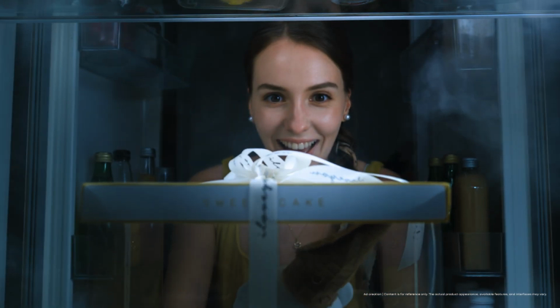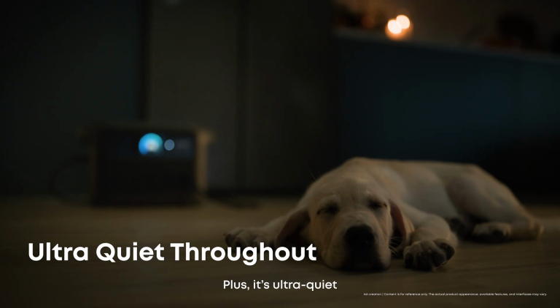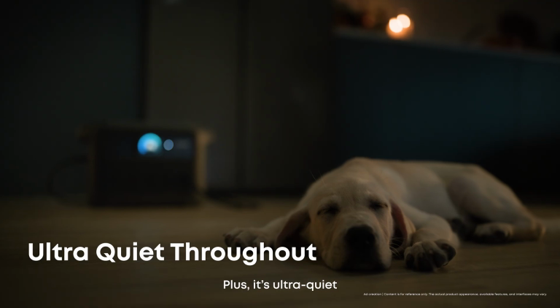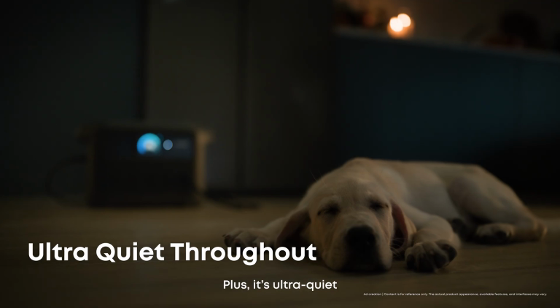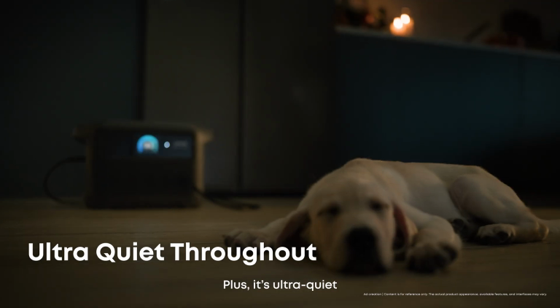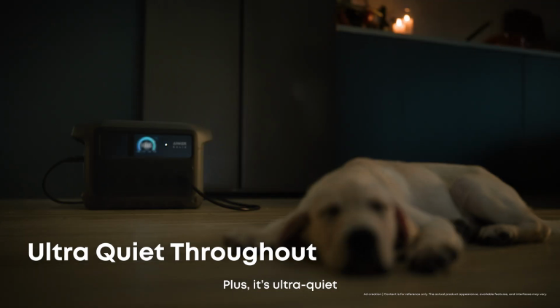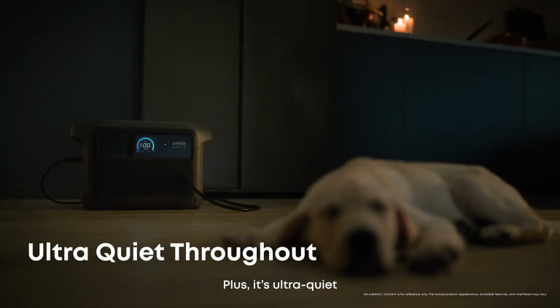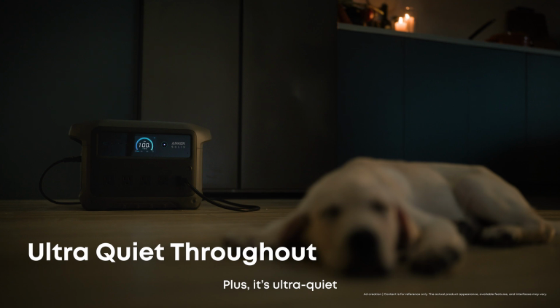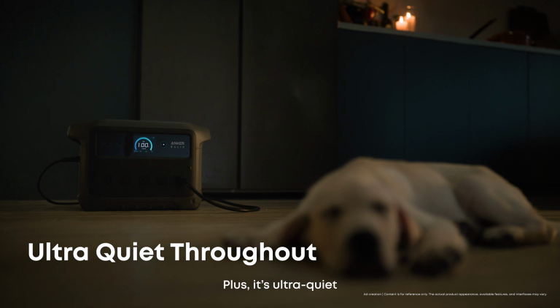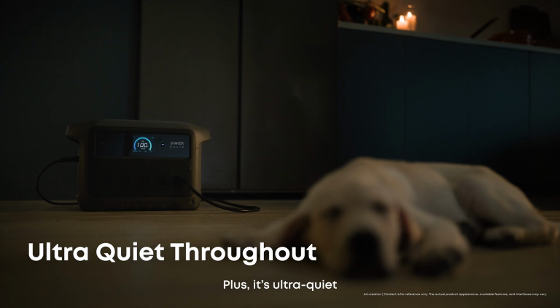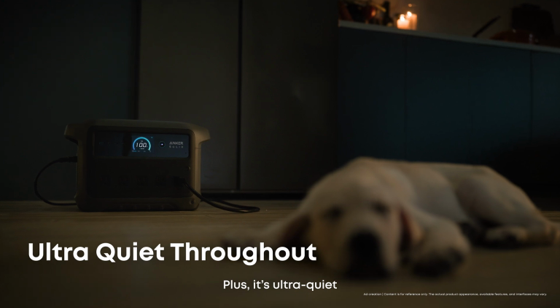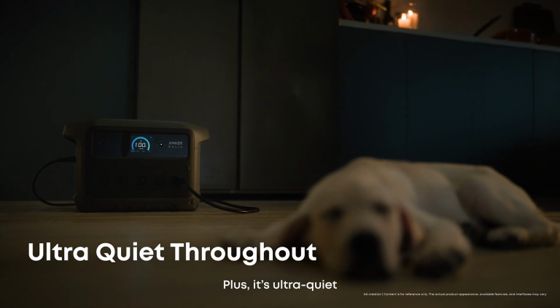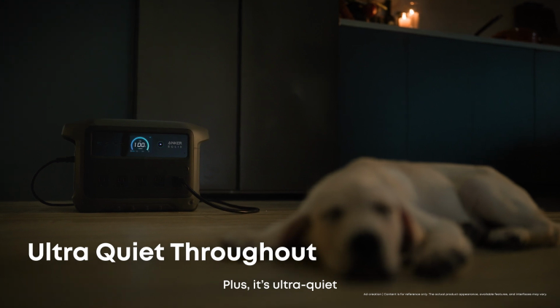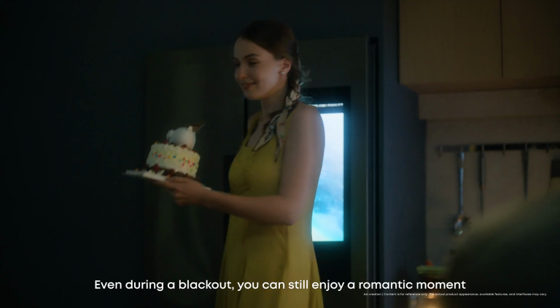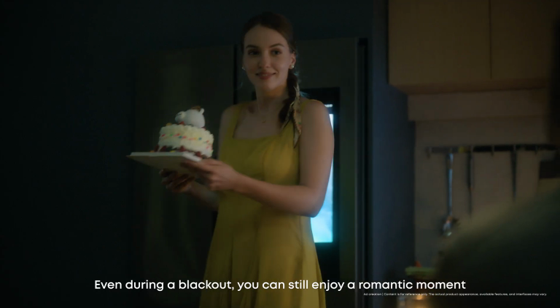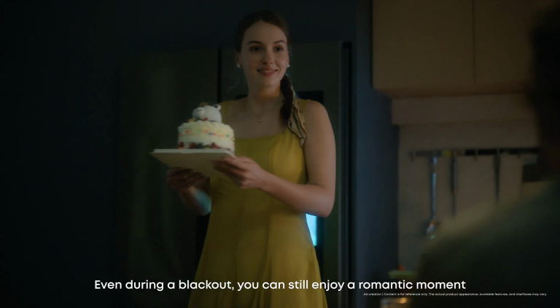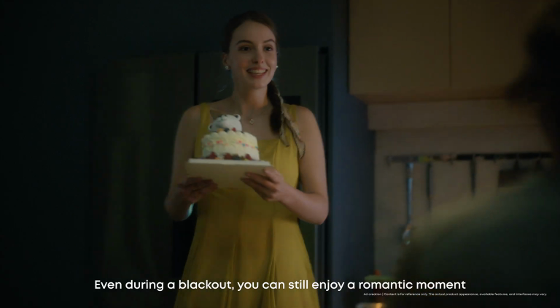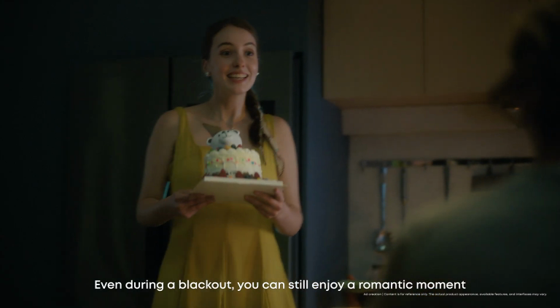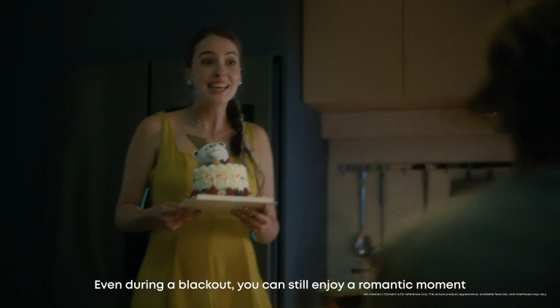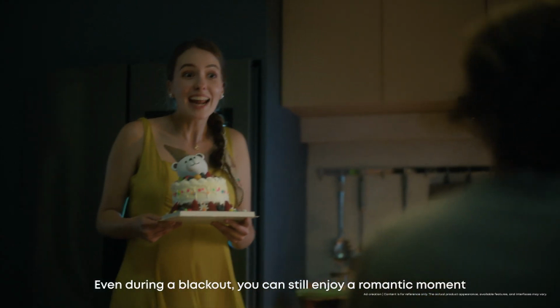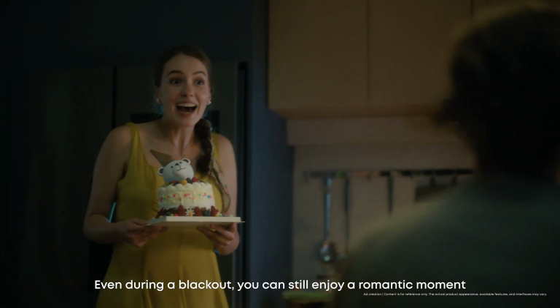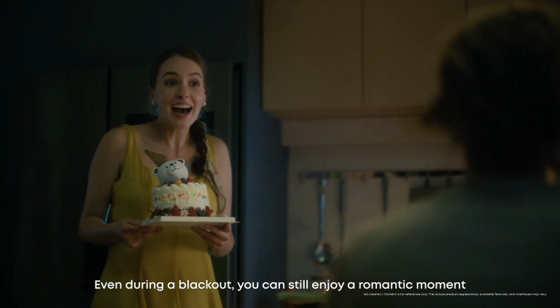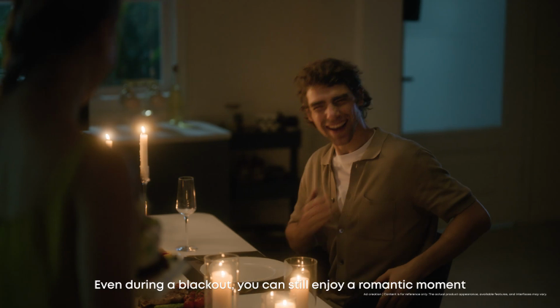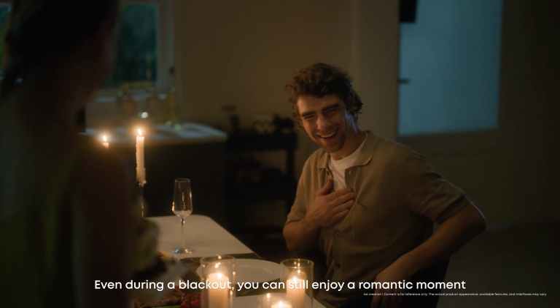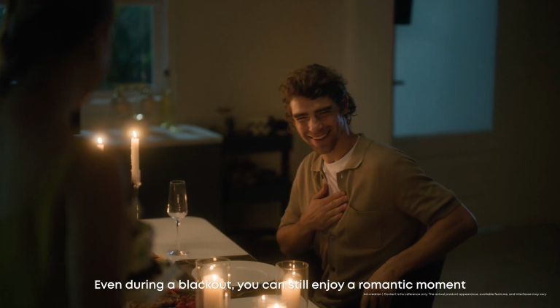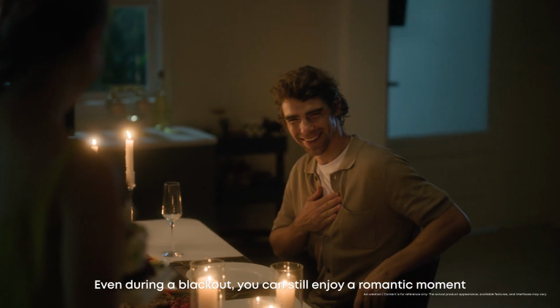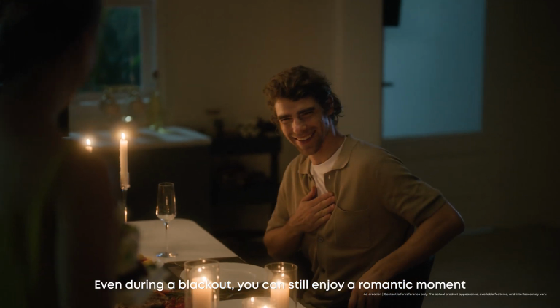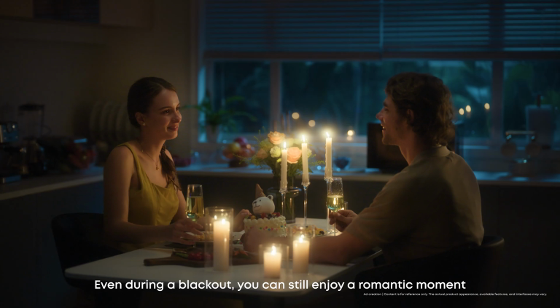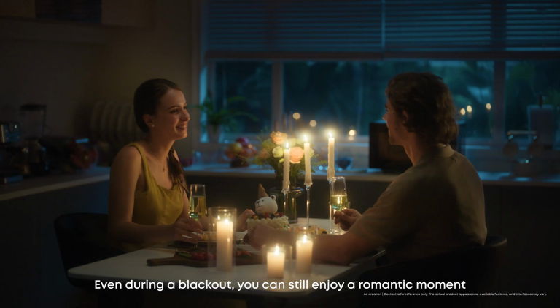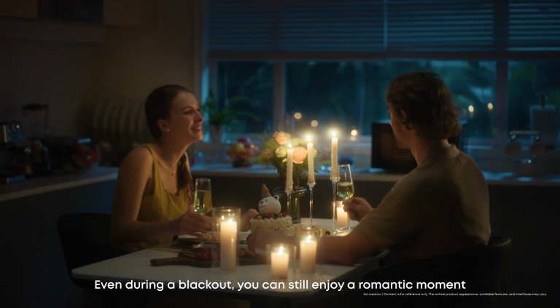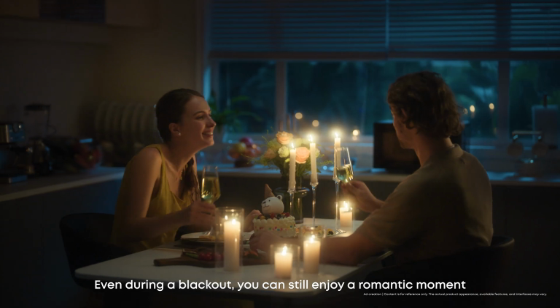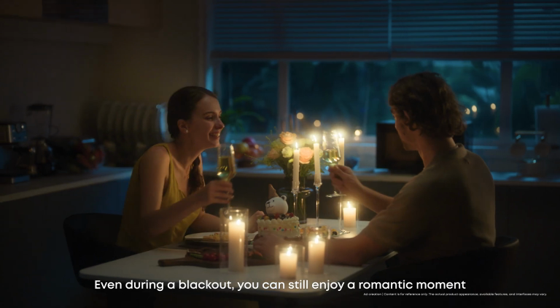Plus, it's ultra-quiet. Even during a blackout, you can still enjoy a romantic moment.